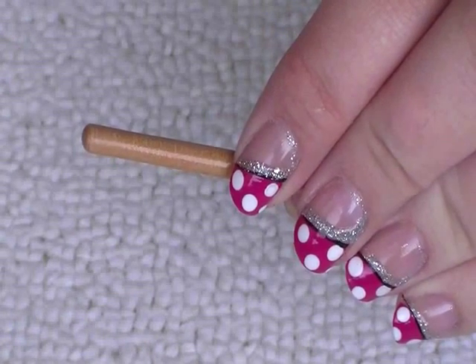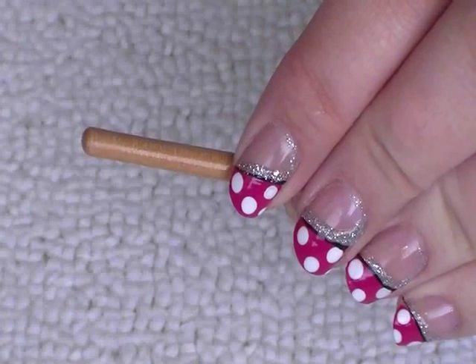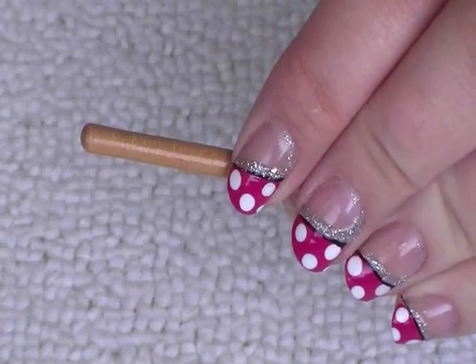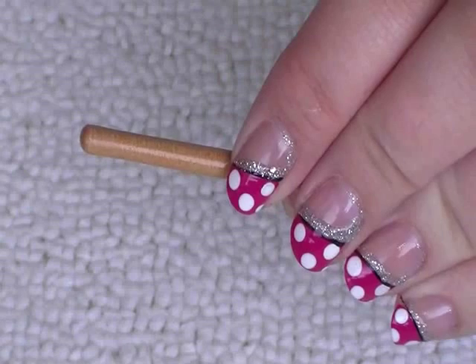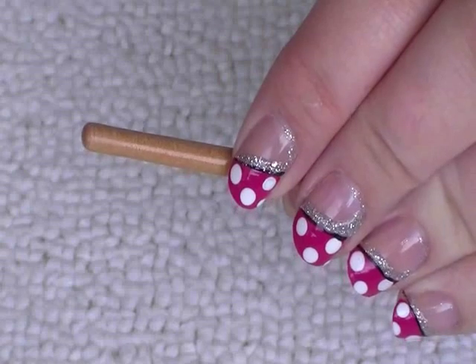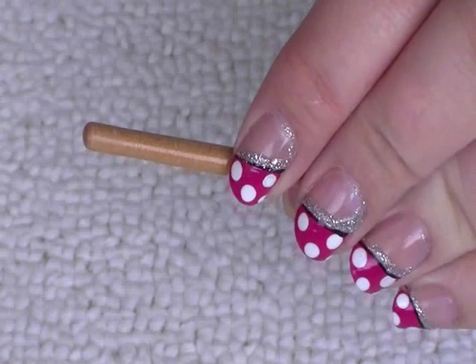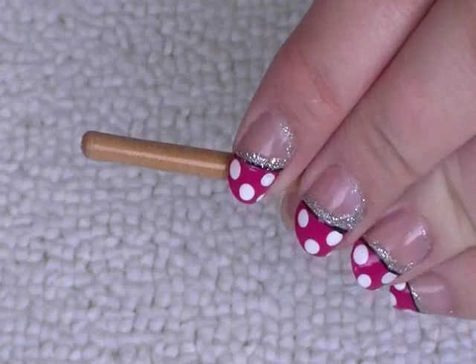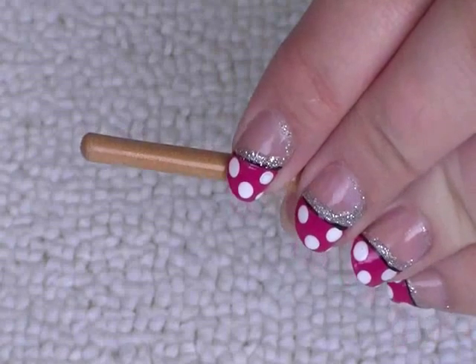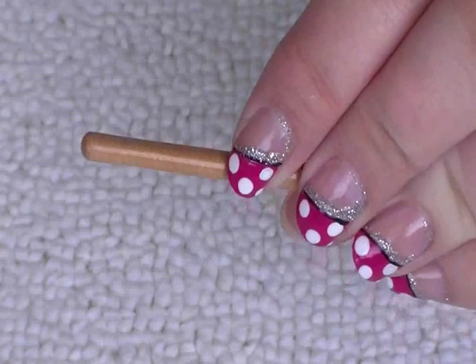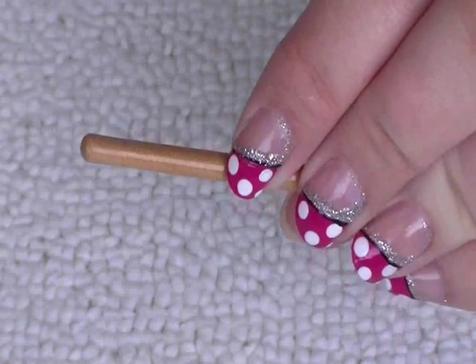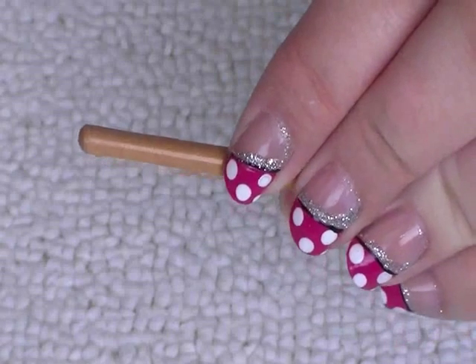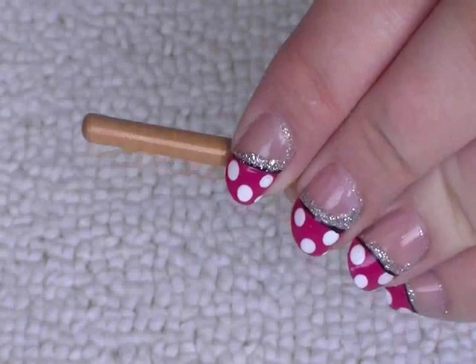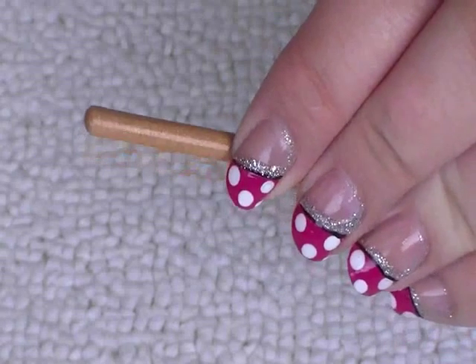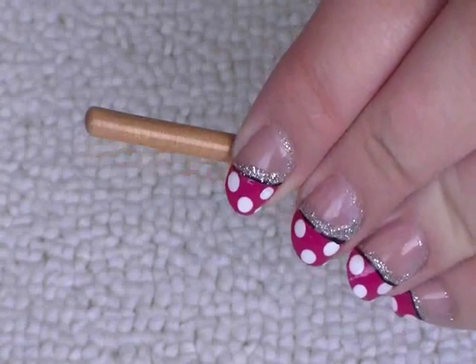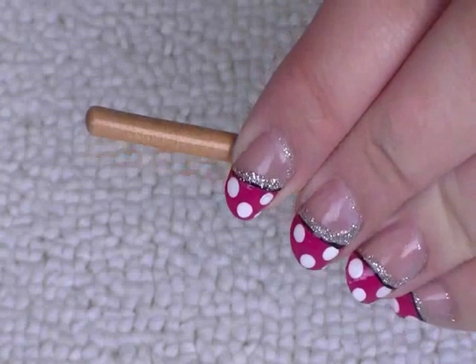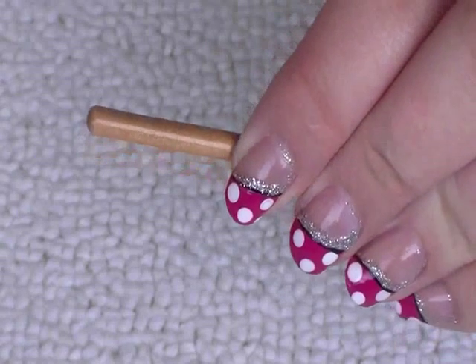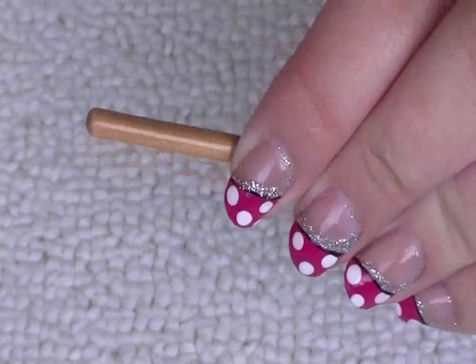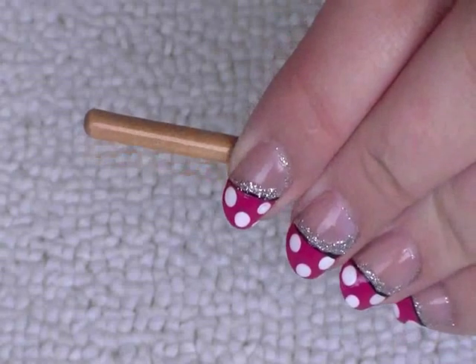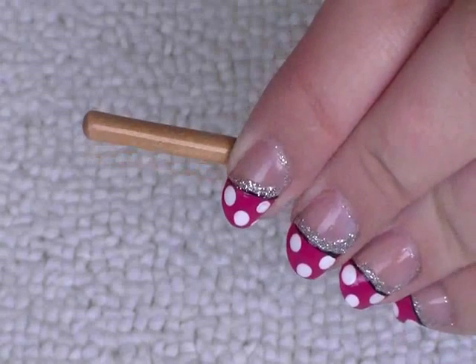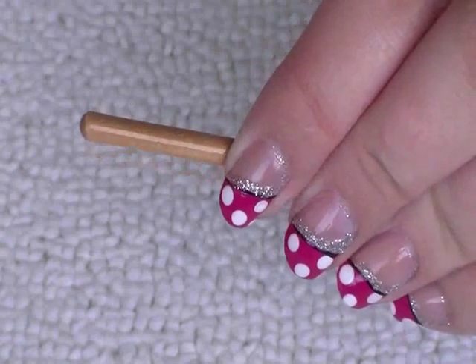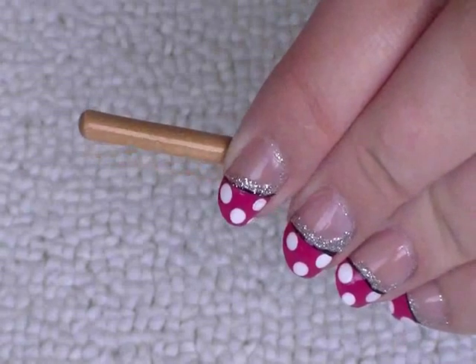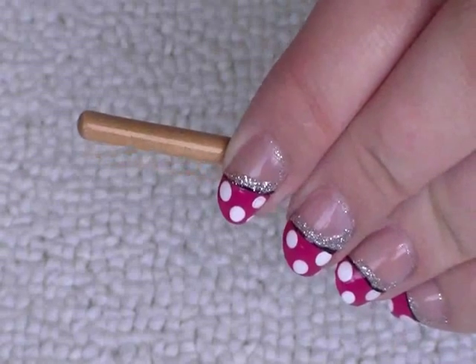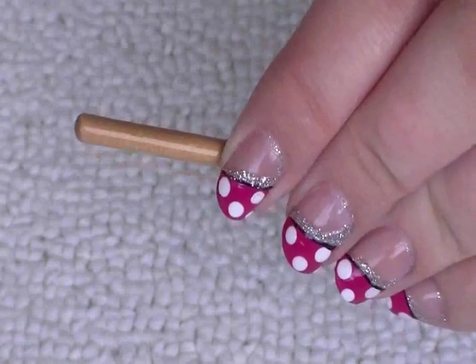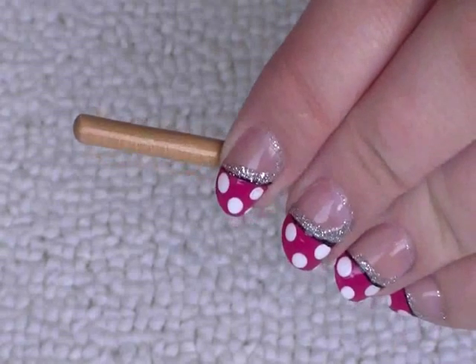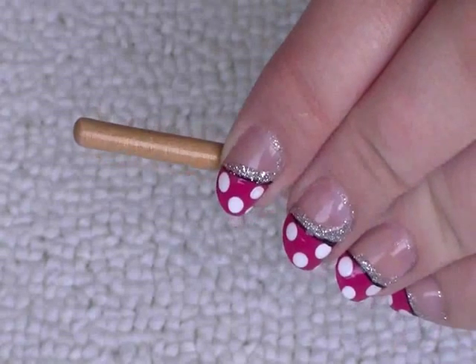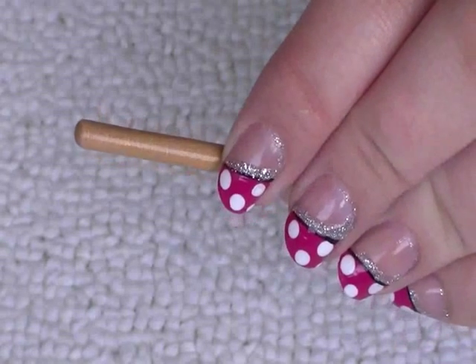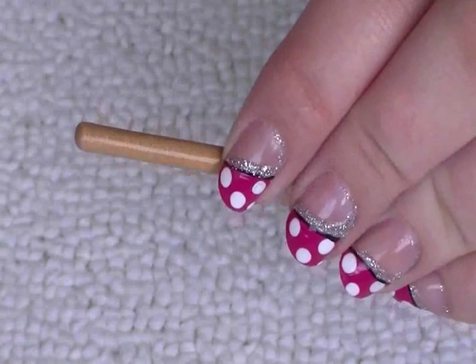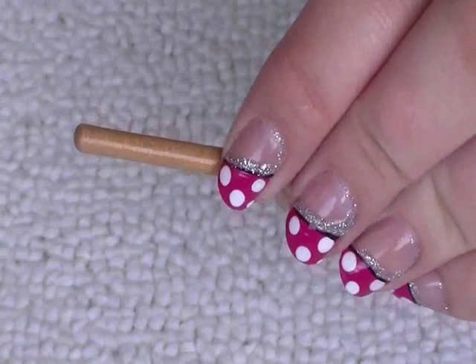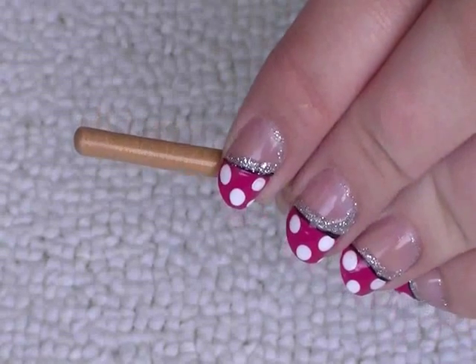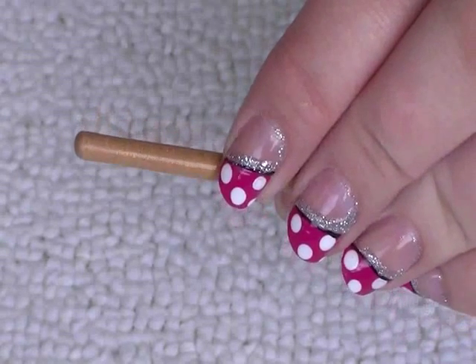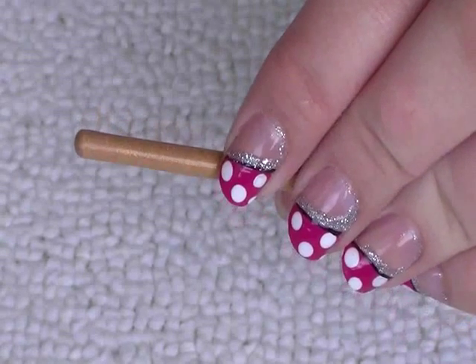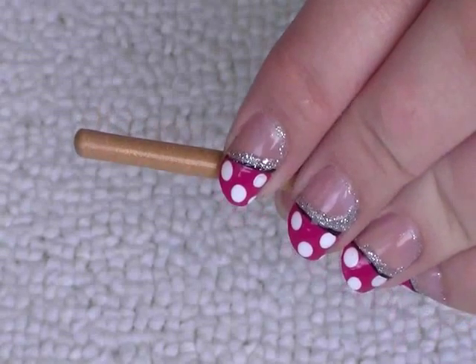And something to make large dots — in this case I've used the end of a nail art brush.